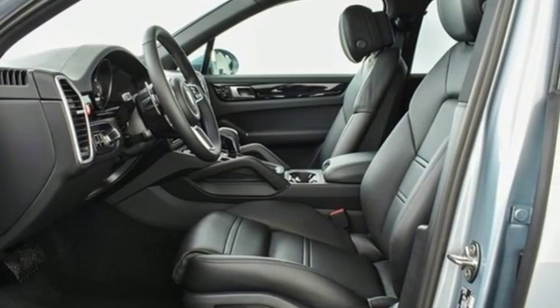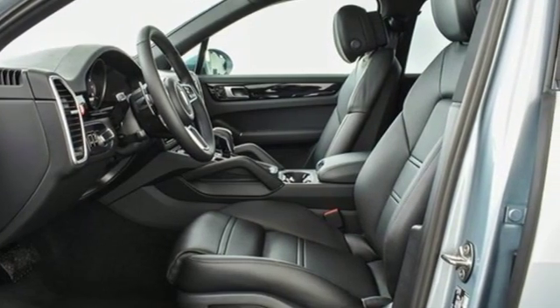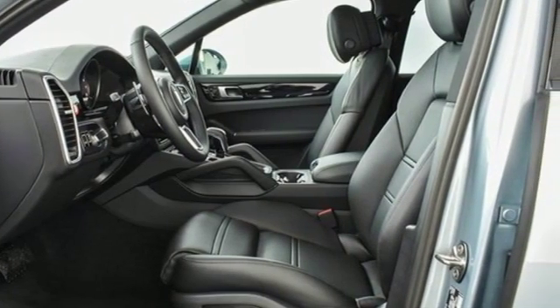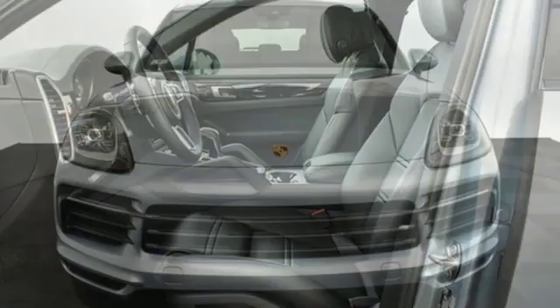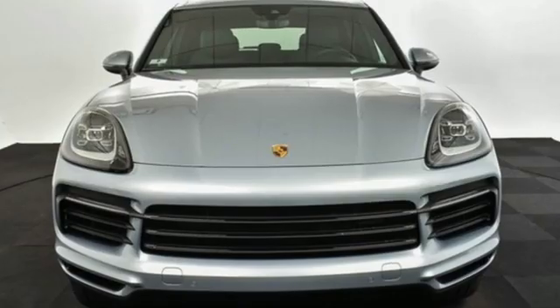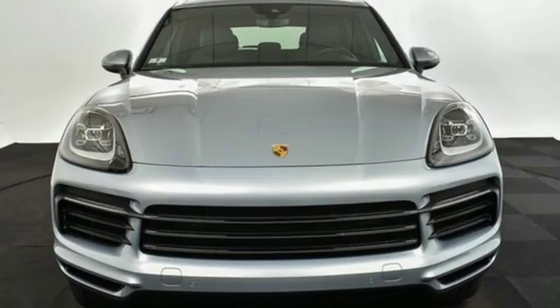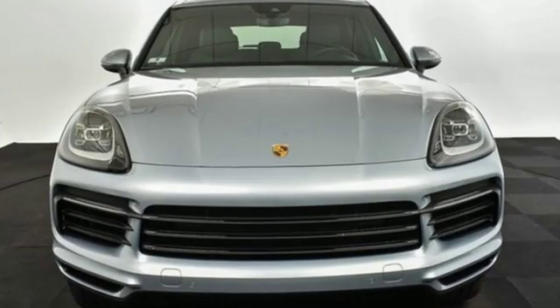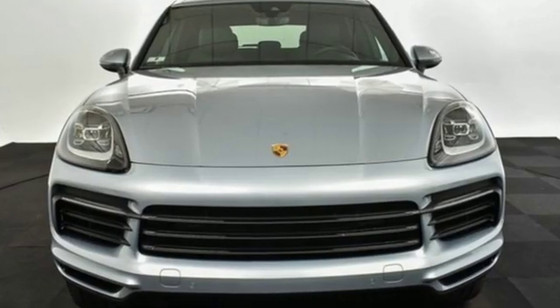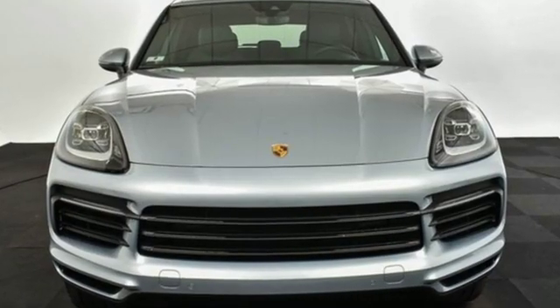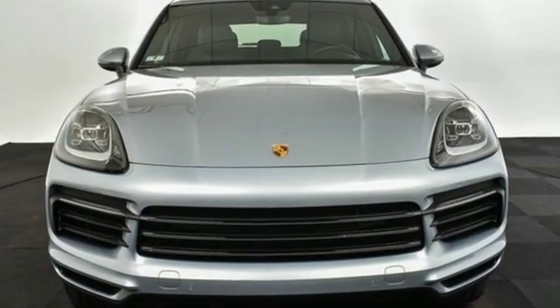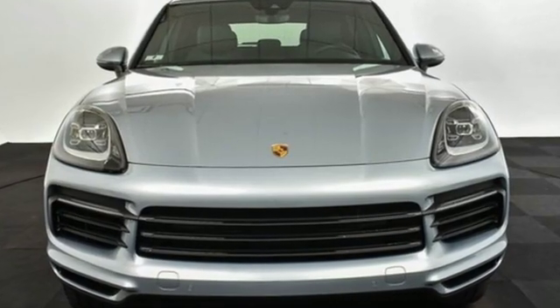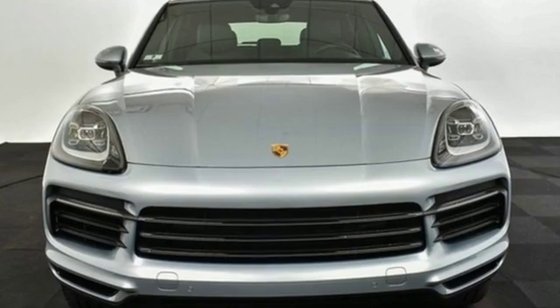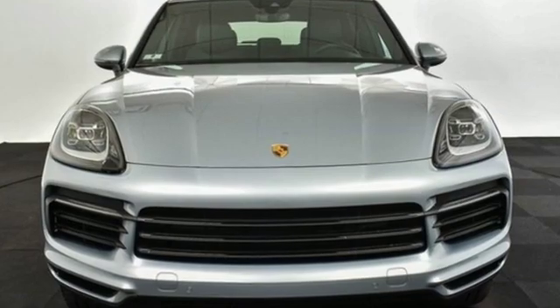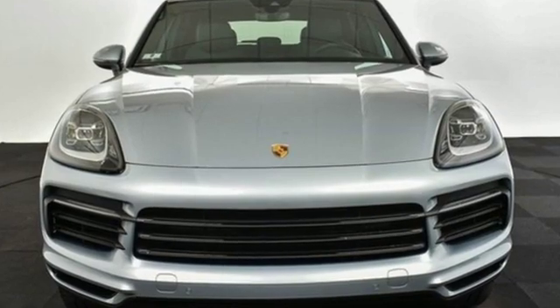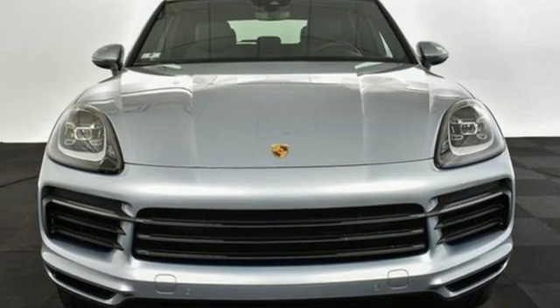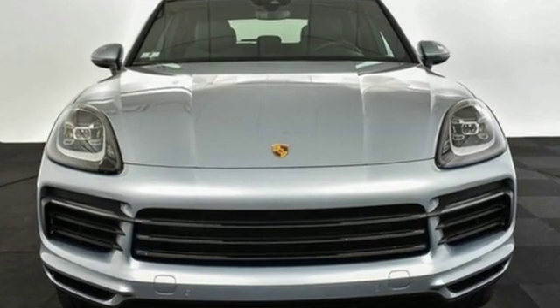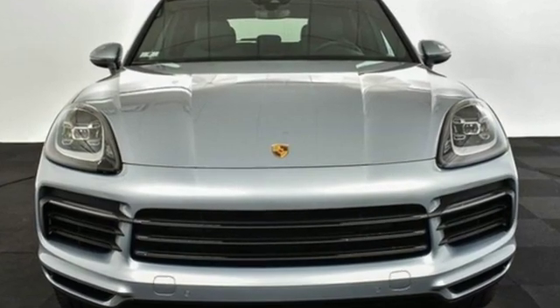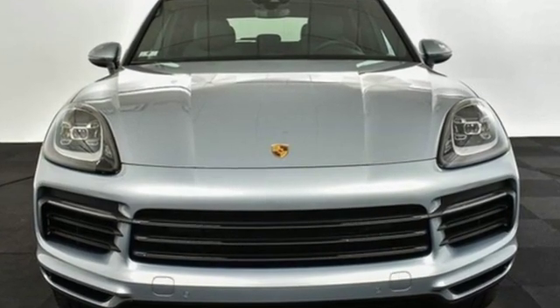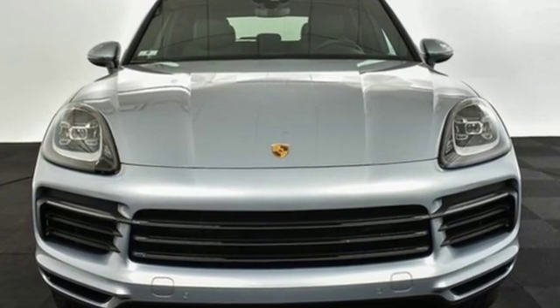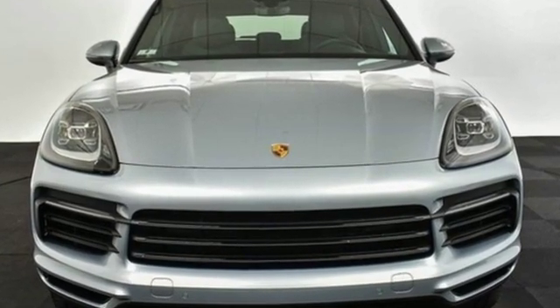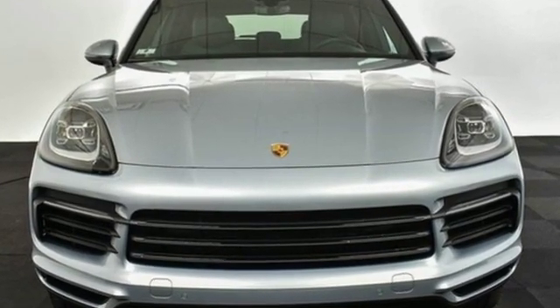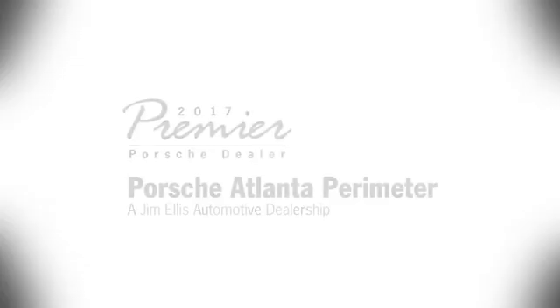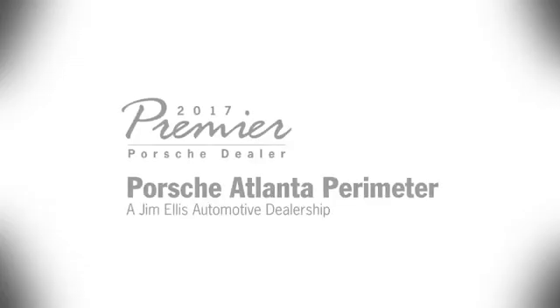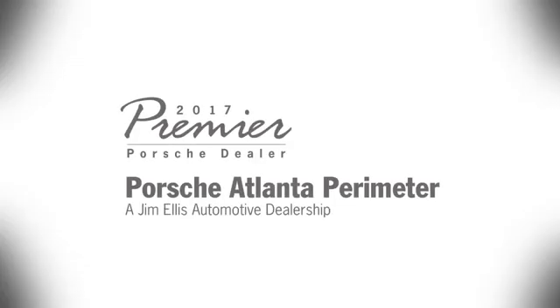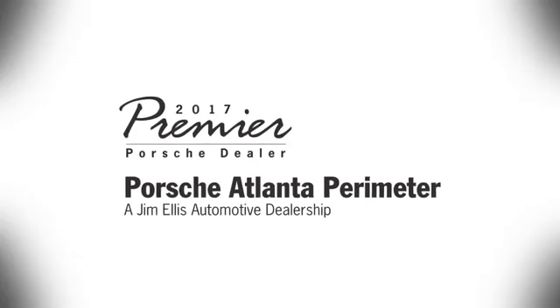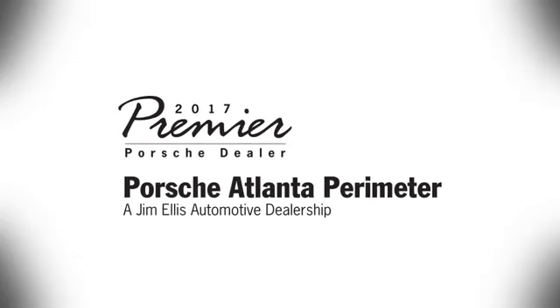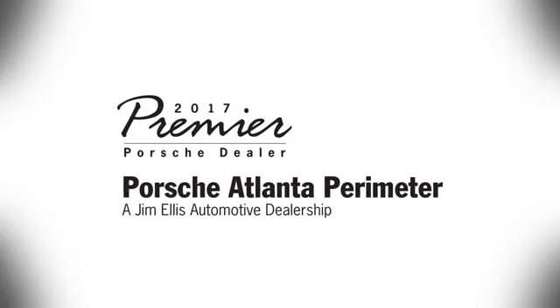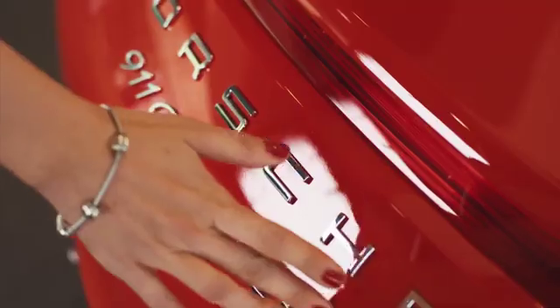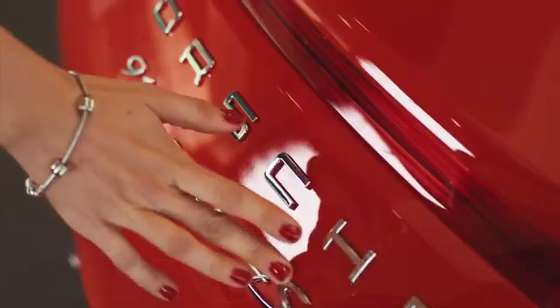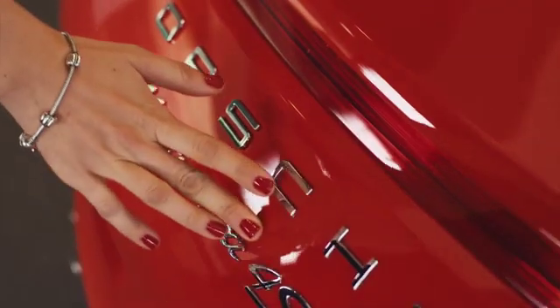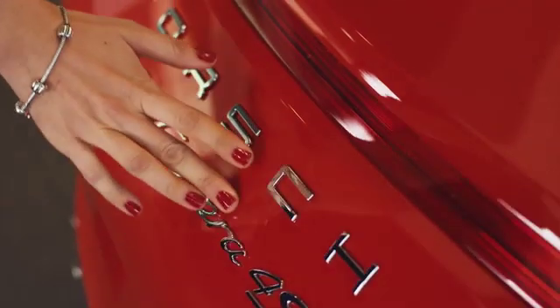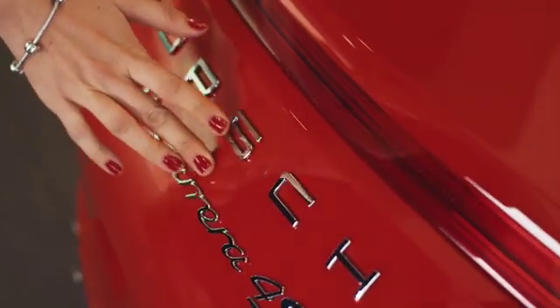Power performance Porsche. See what it can do for you when you take it for a test drive at Porsche Atlanta Perimeter.